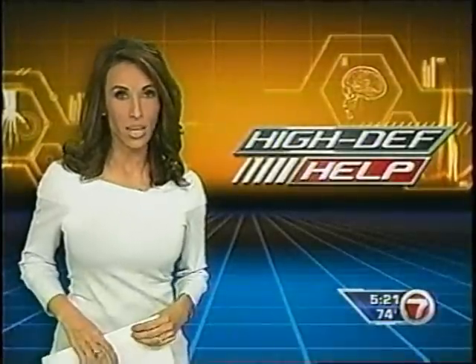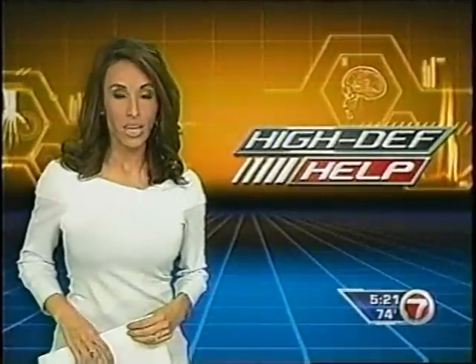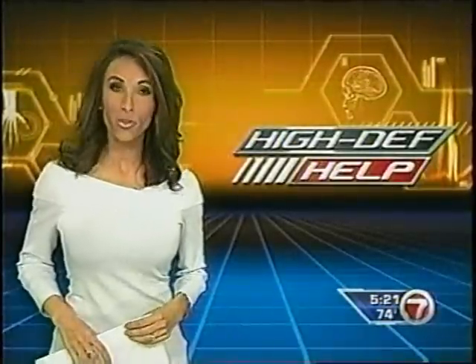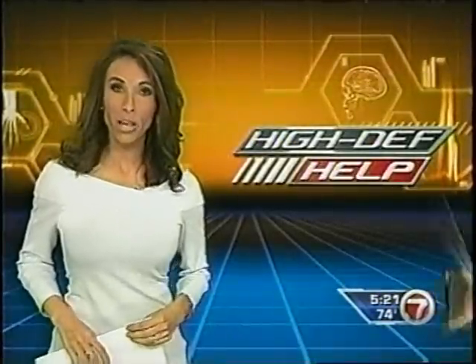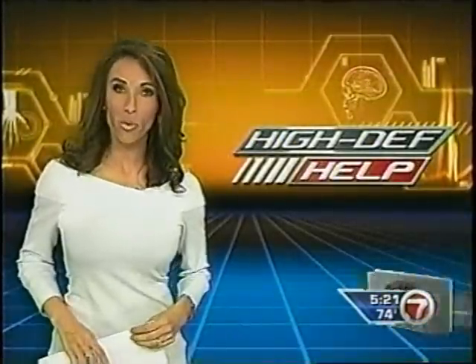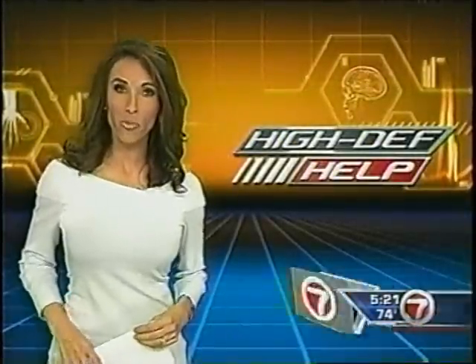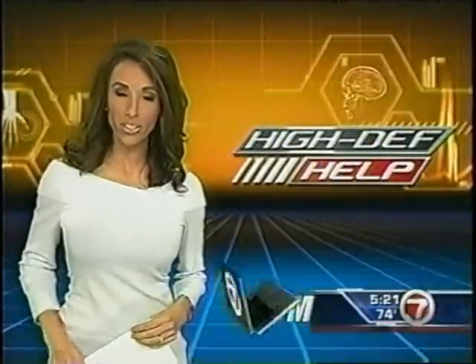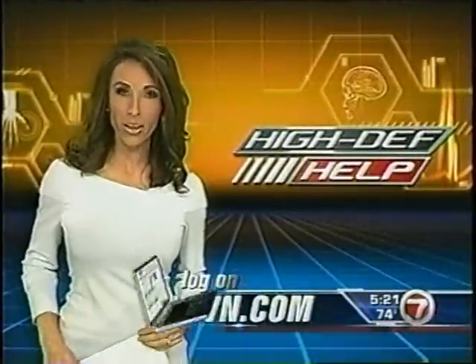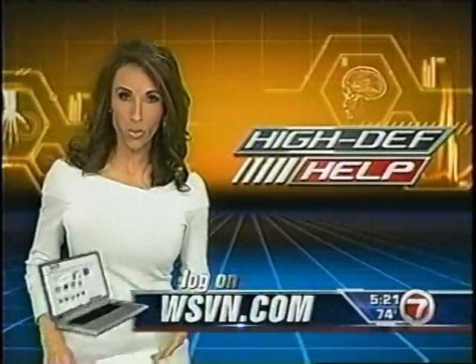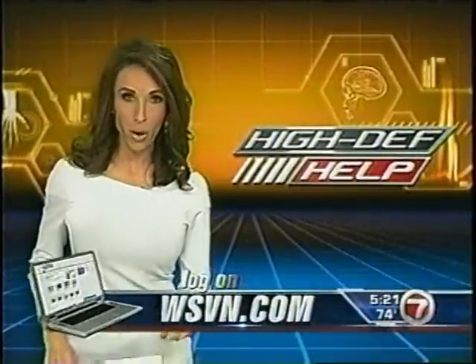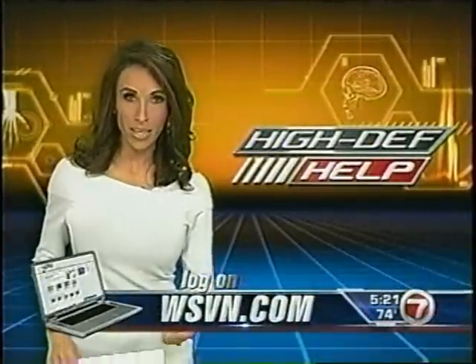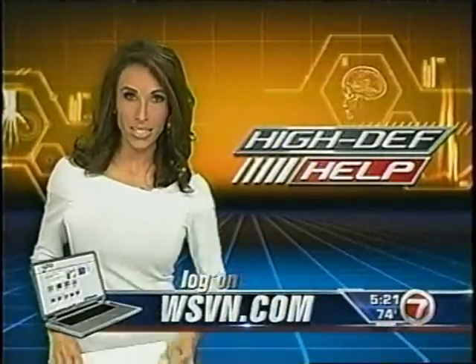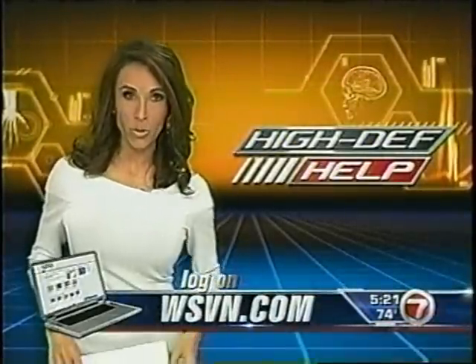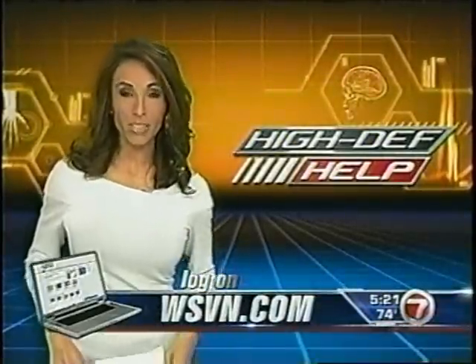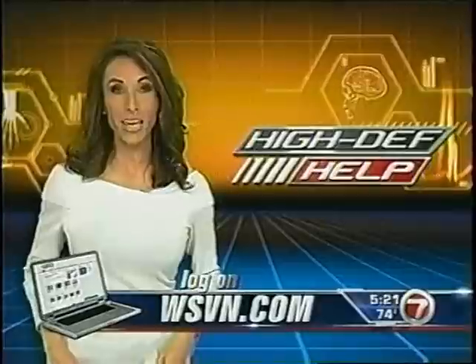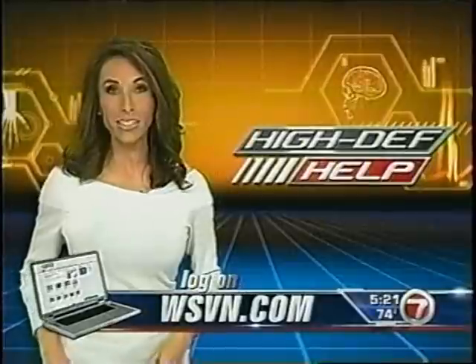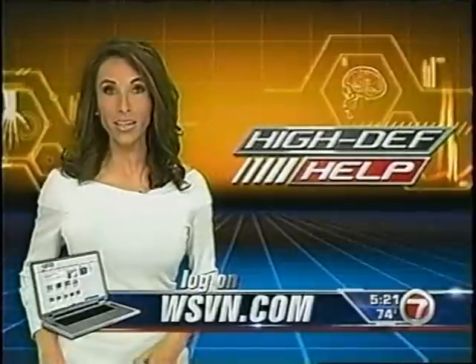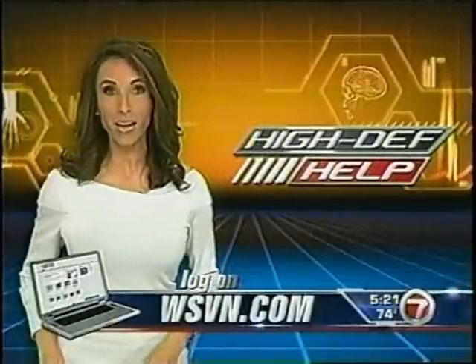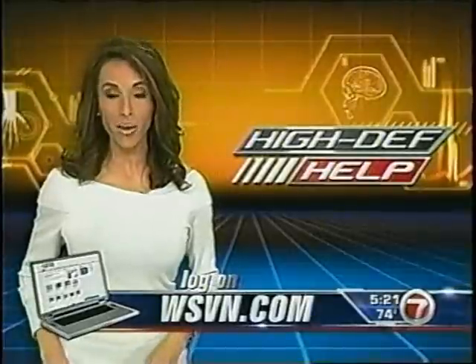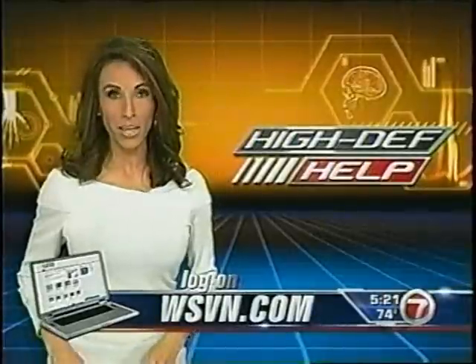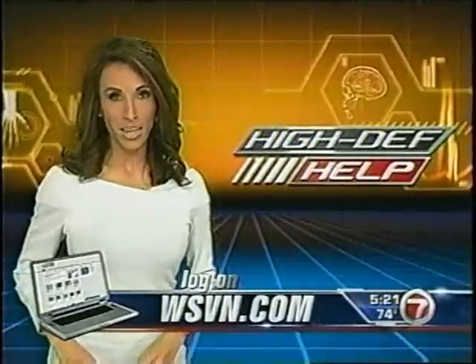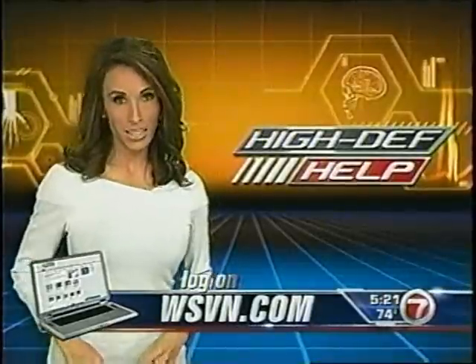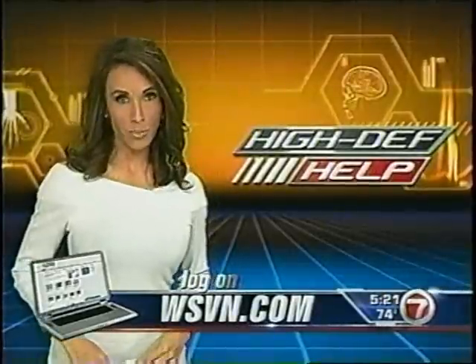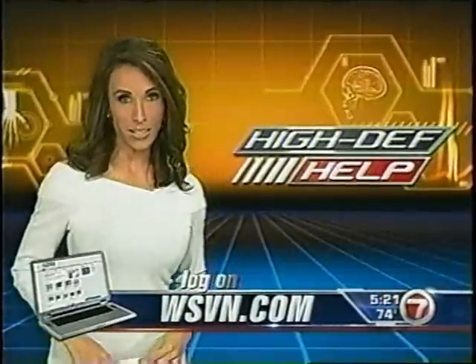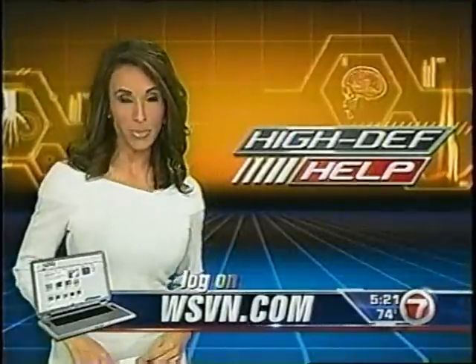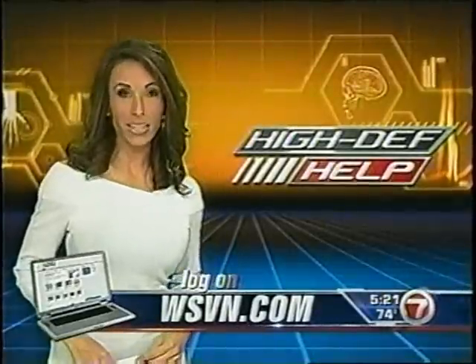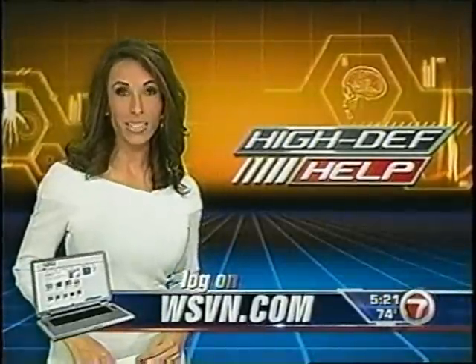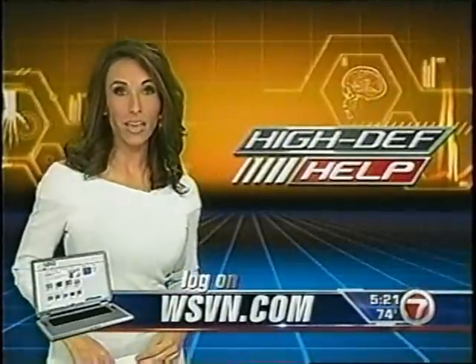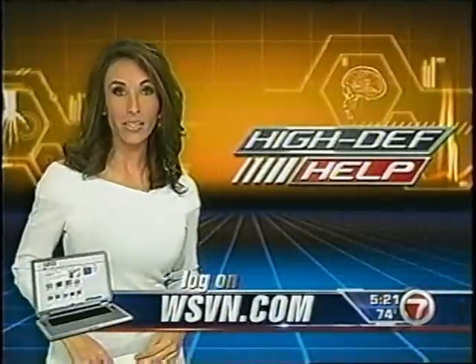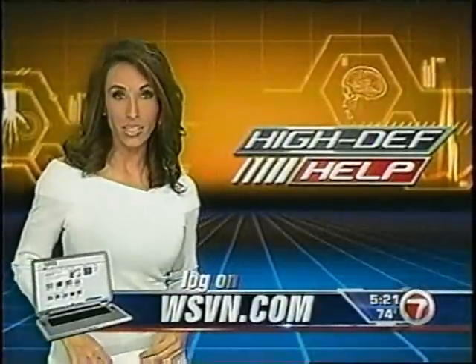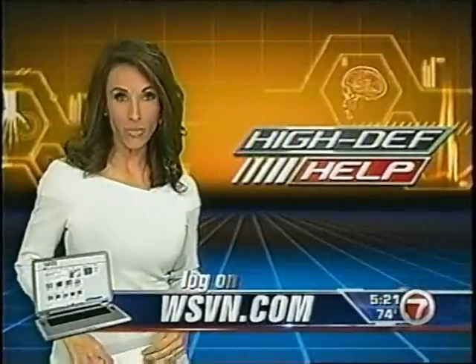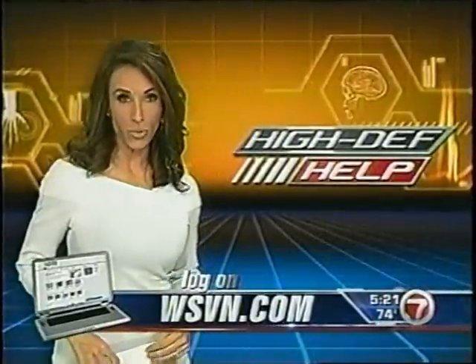If you'd like more information, log on to our website at wsvn.com. In the Plex, I'm Diana Diaz, 7 News.